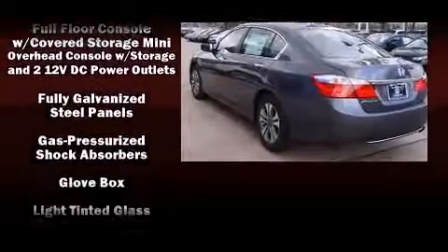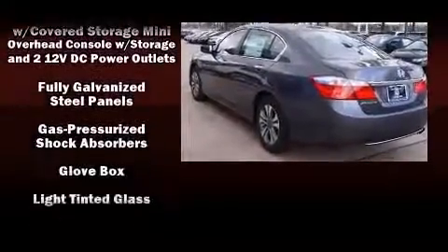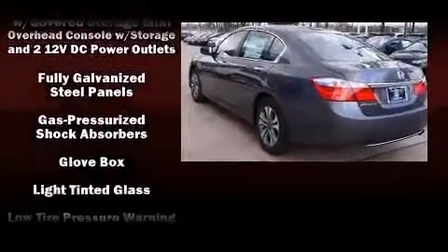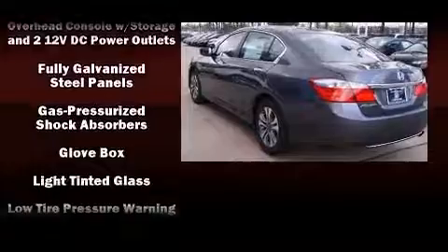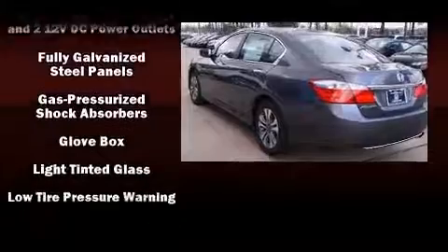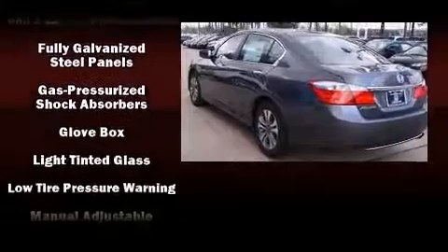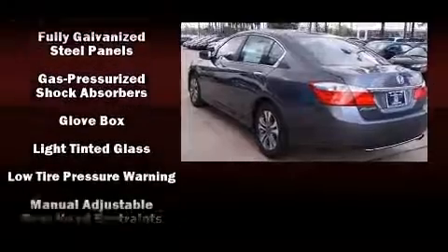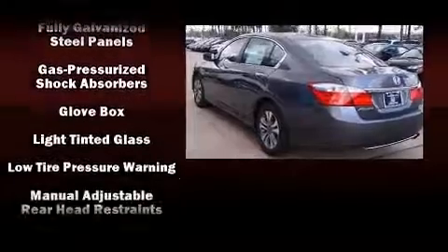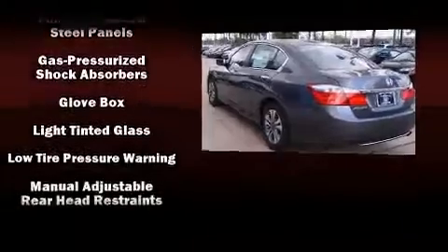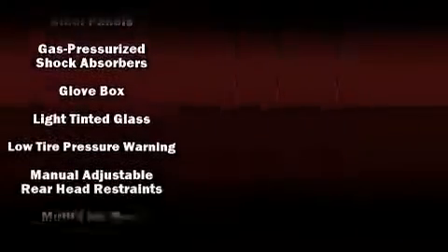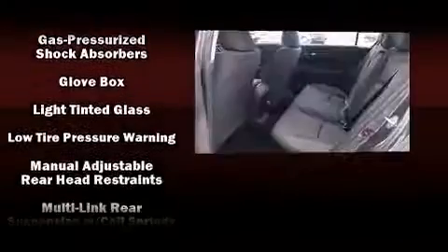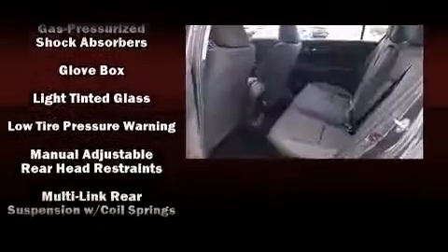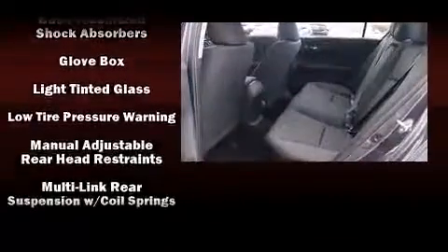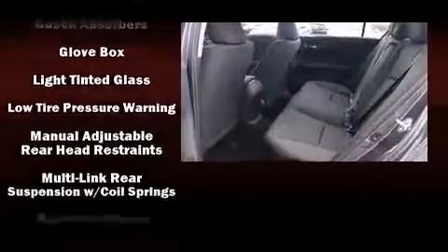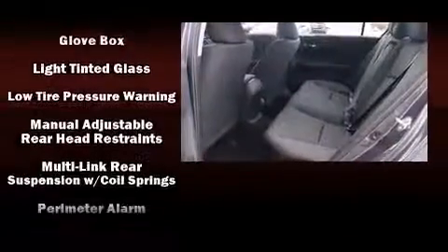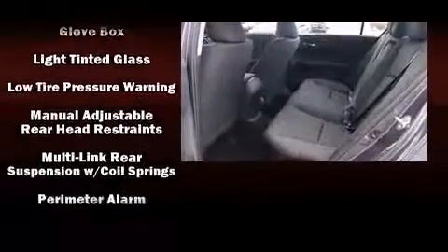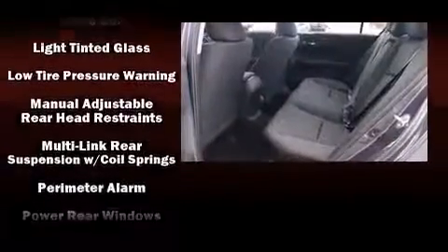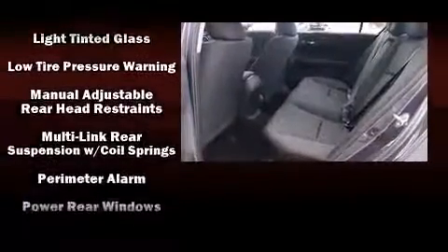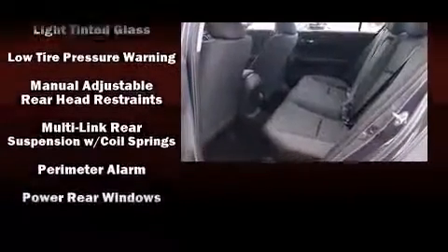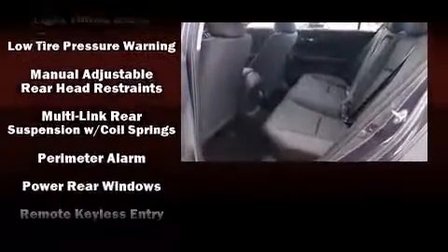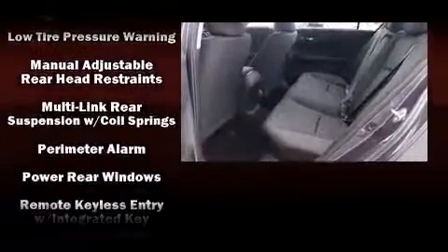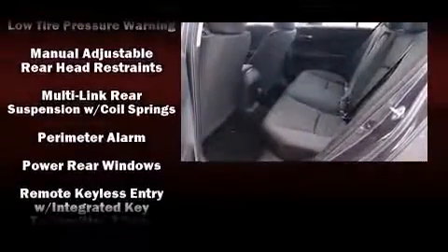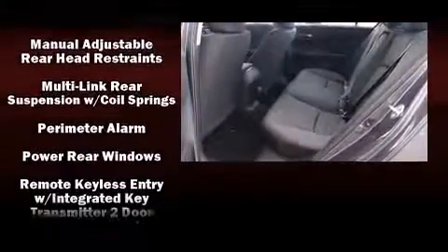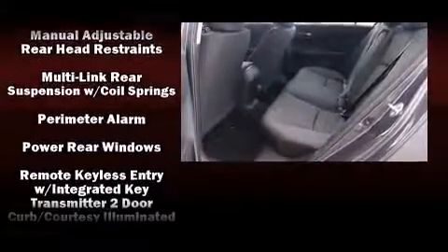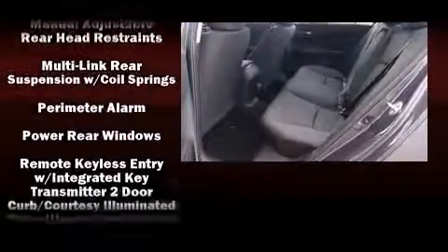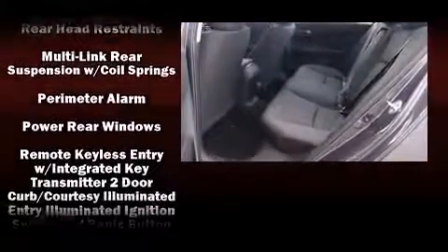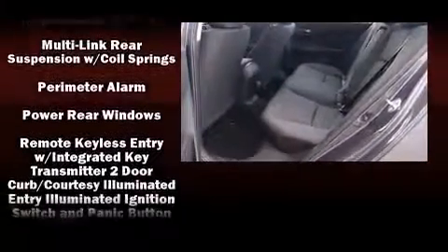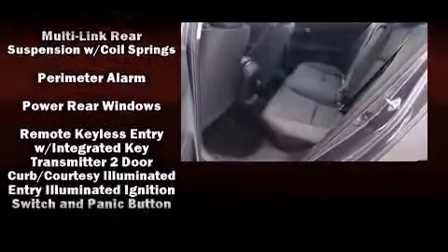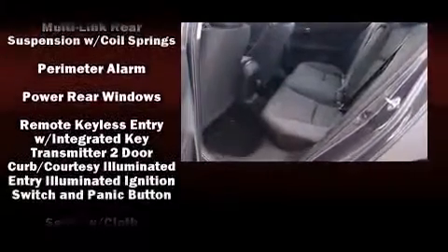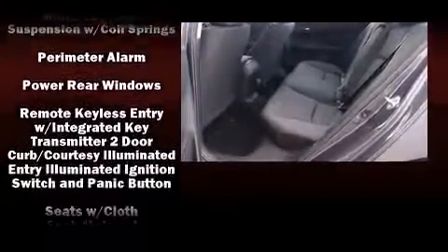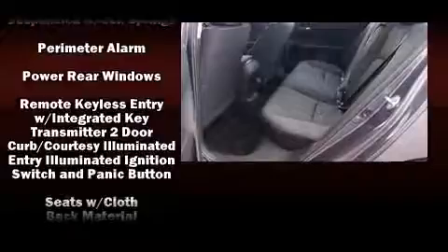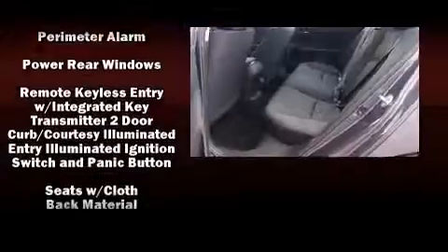Additional safety features include traction control, brake assist, a security system, and four-wheel disc brakes with ABS.